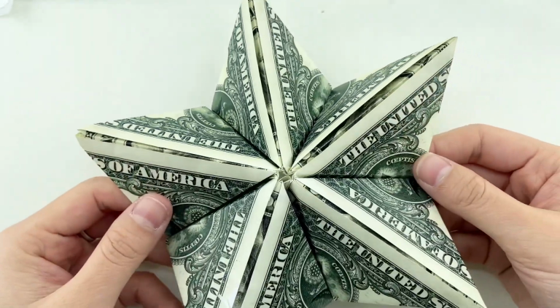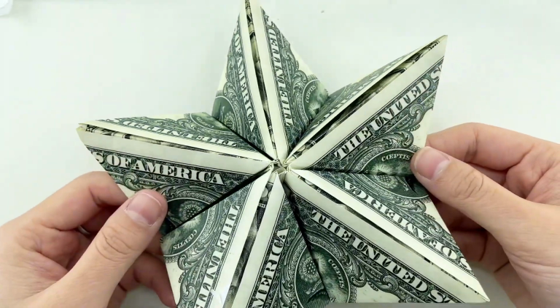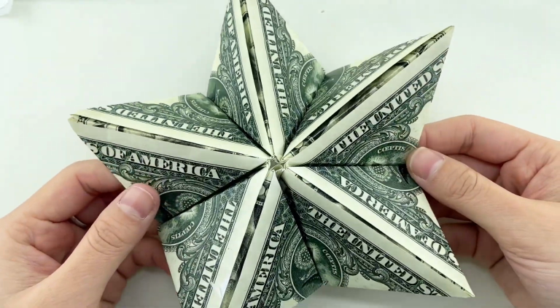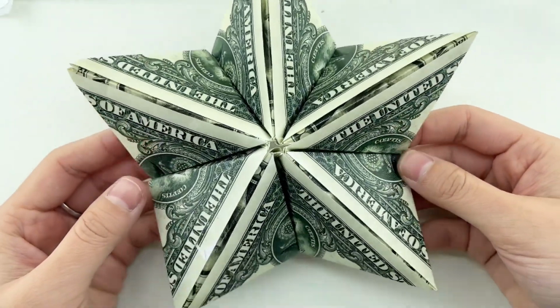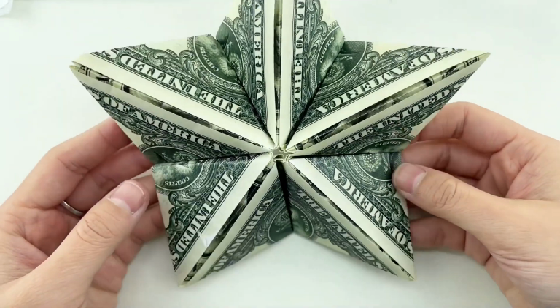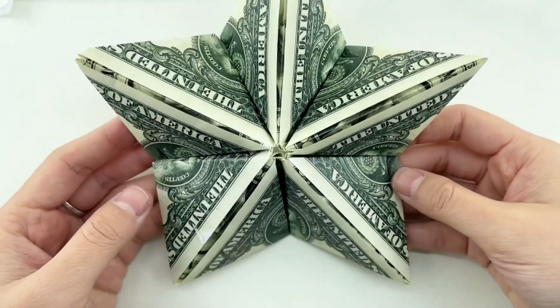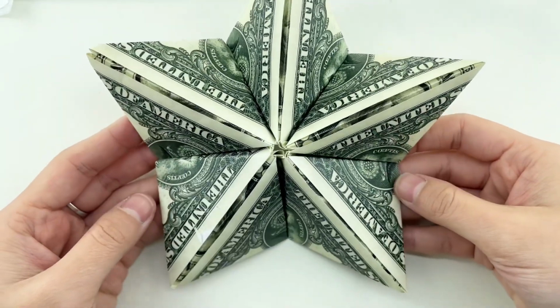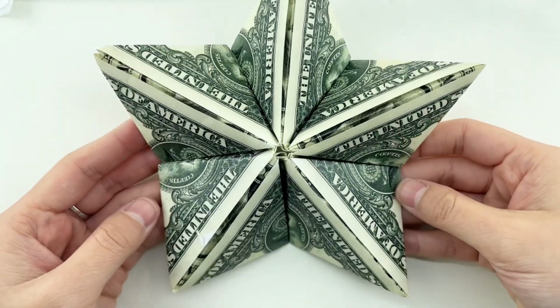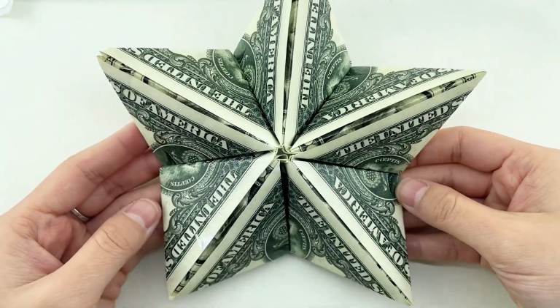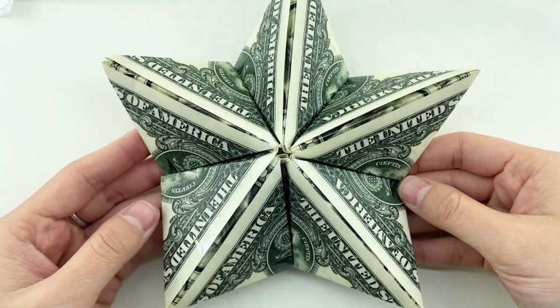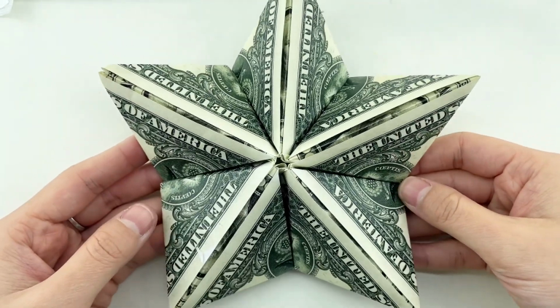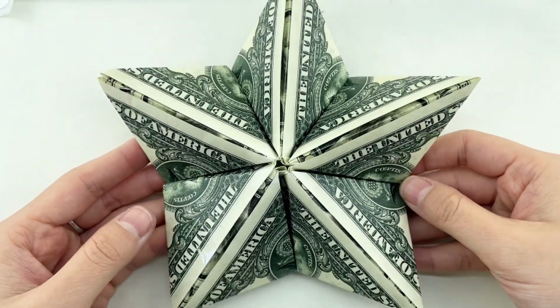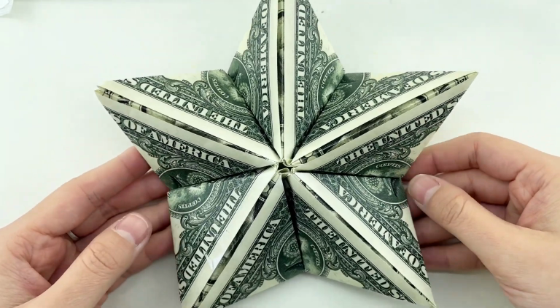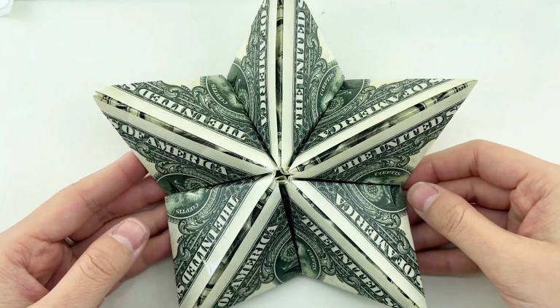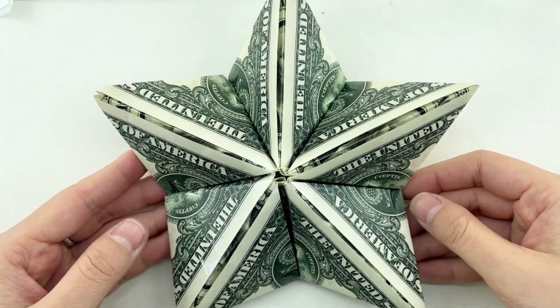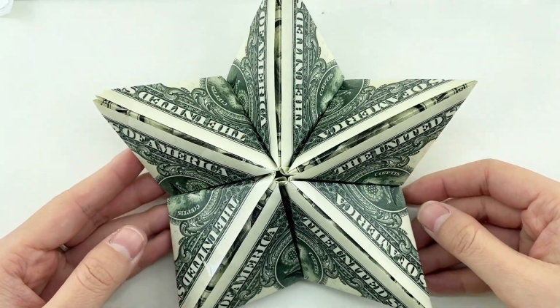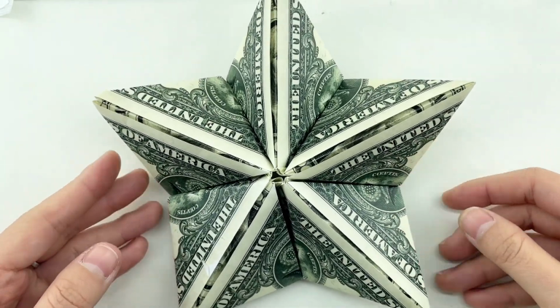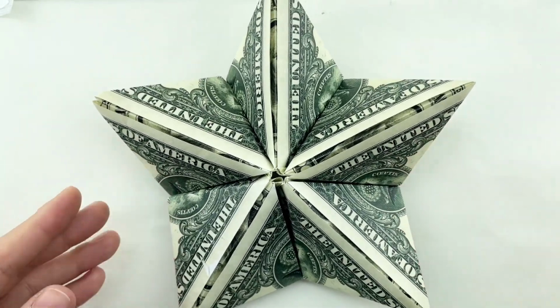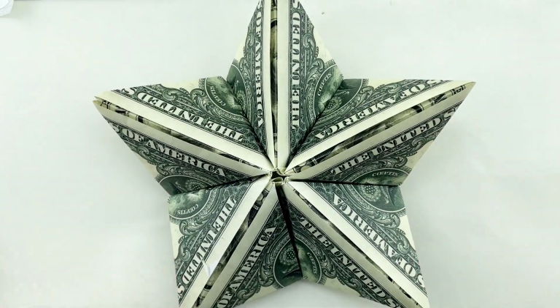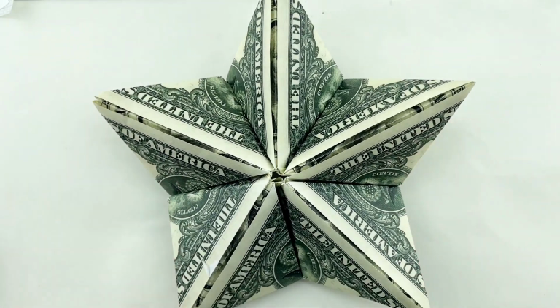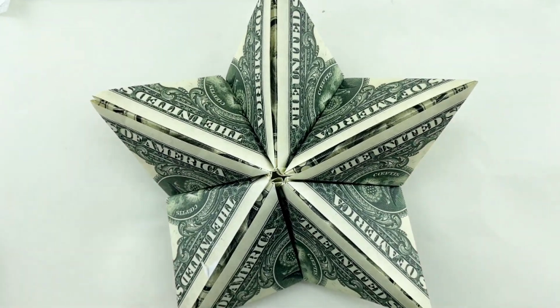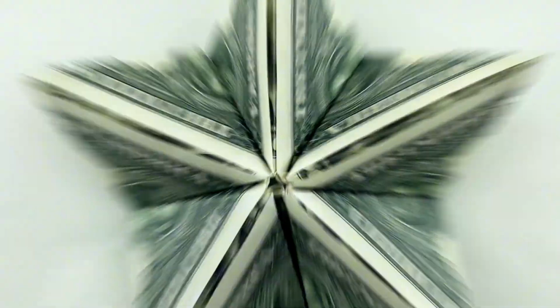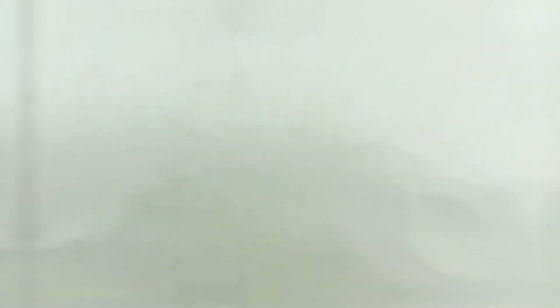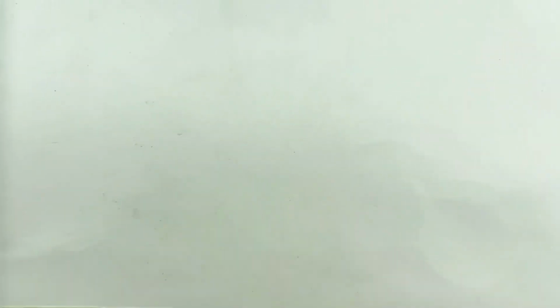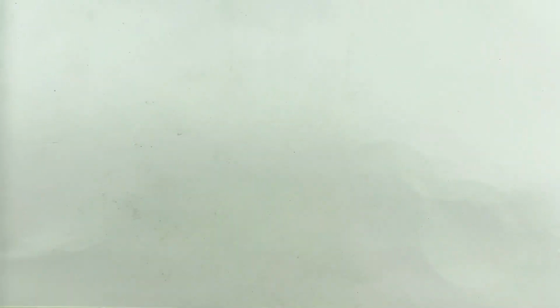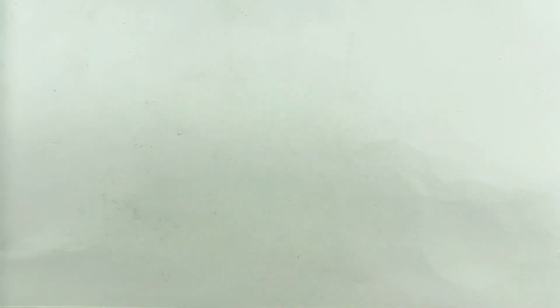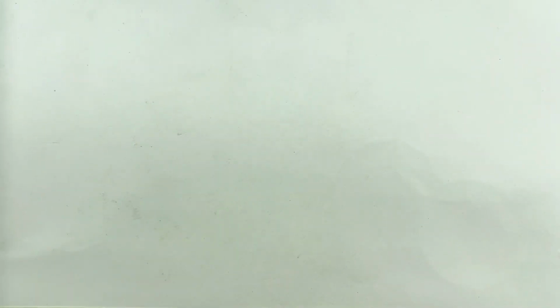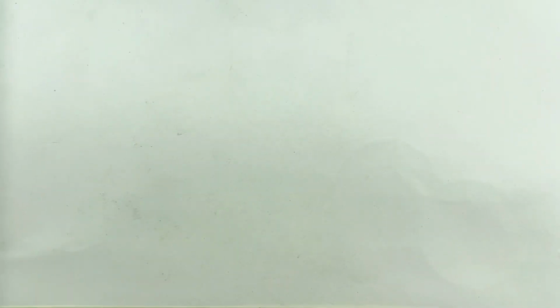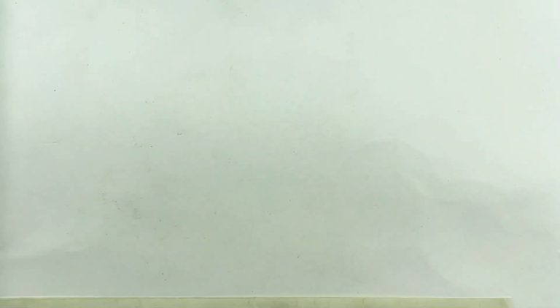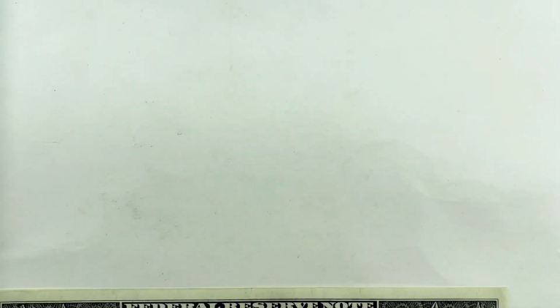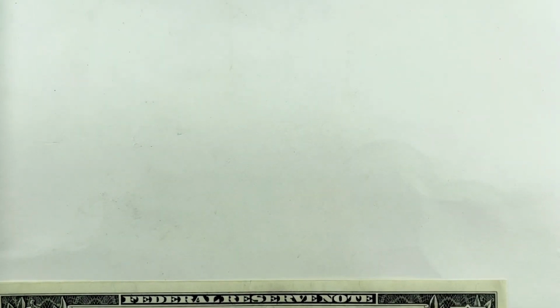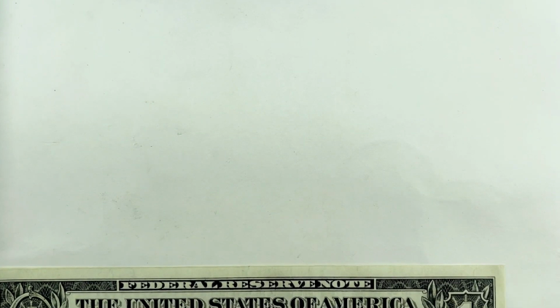To make our star, we'll need five dollar bills. Make sure they're crisp and clean for the best results.